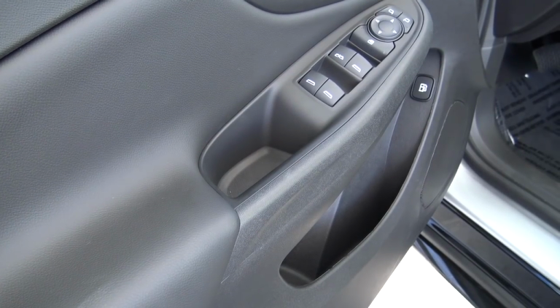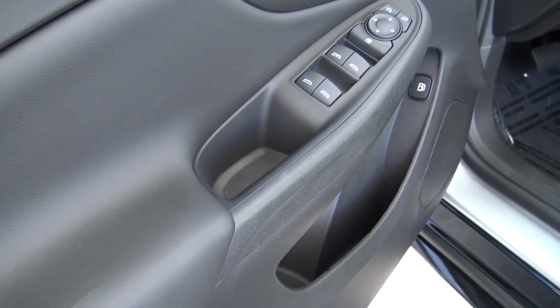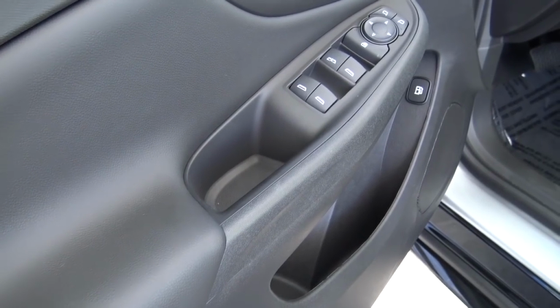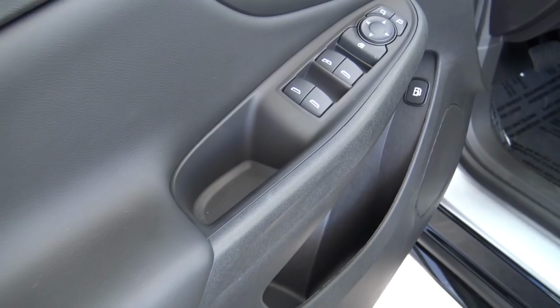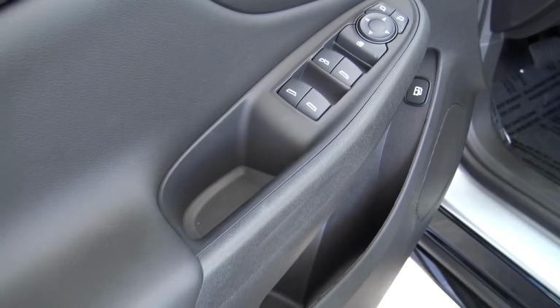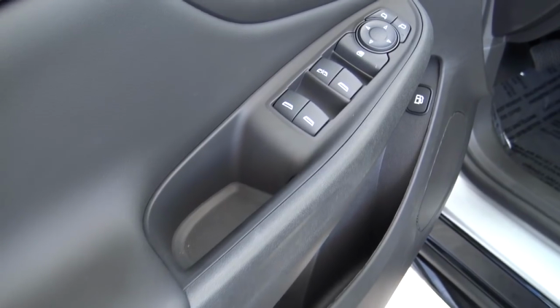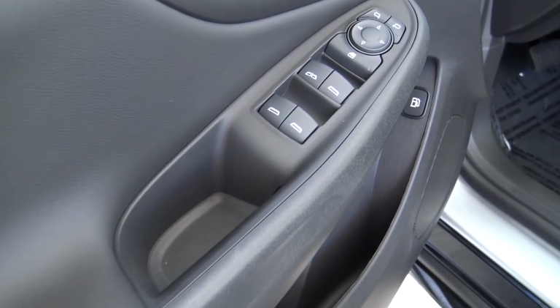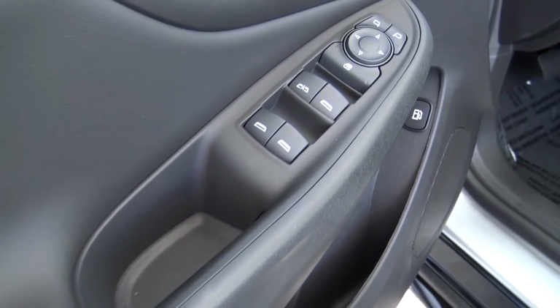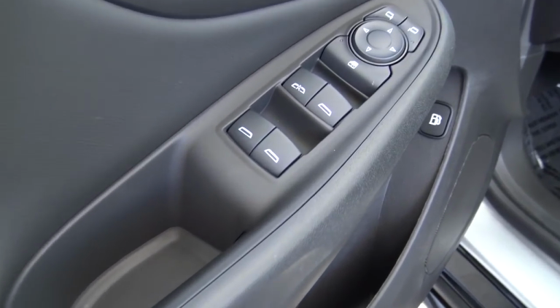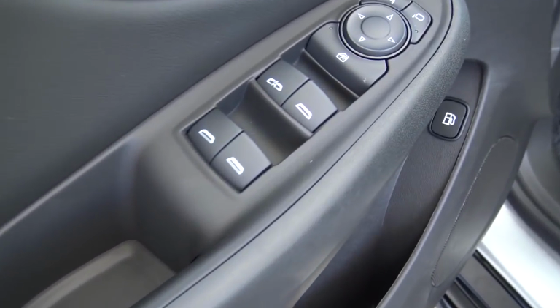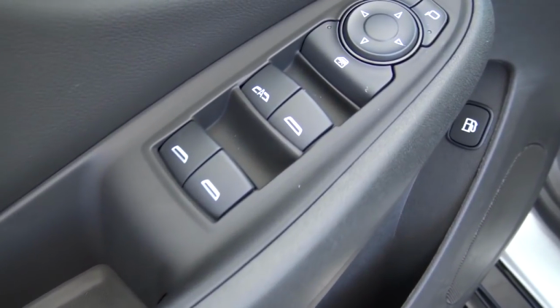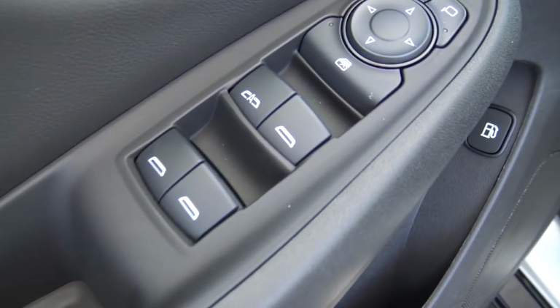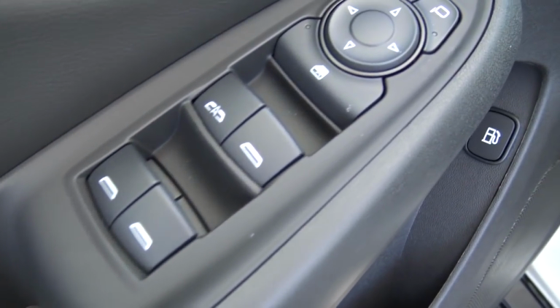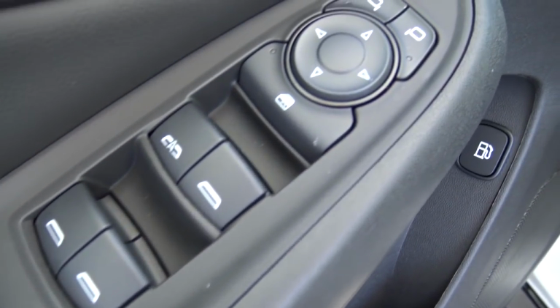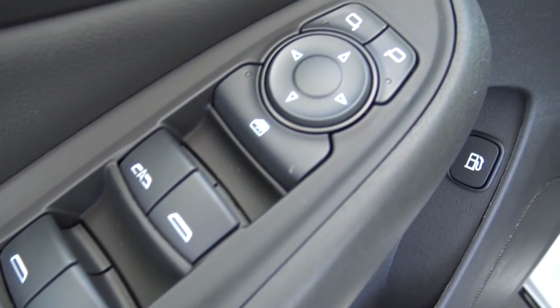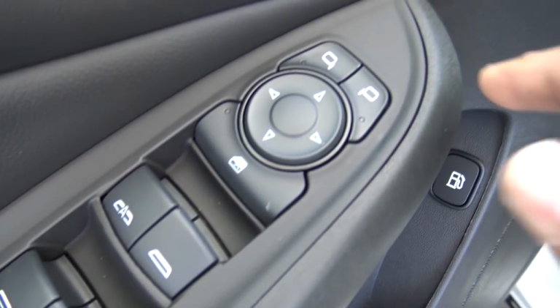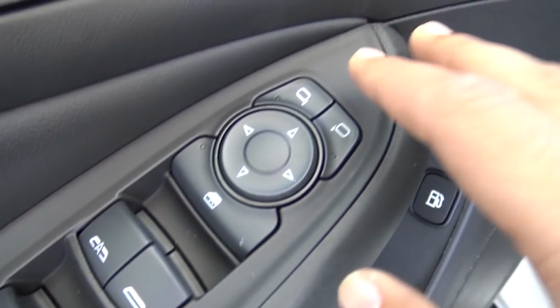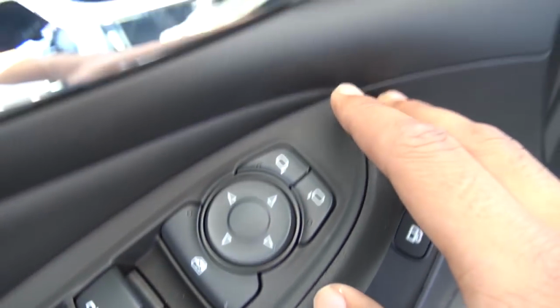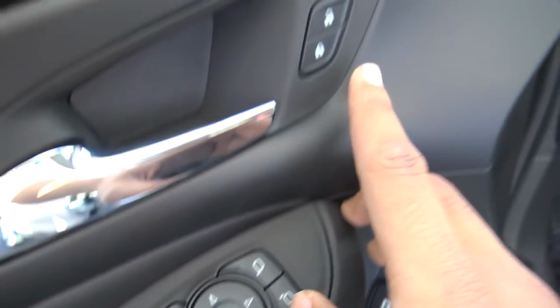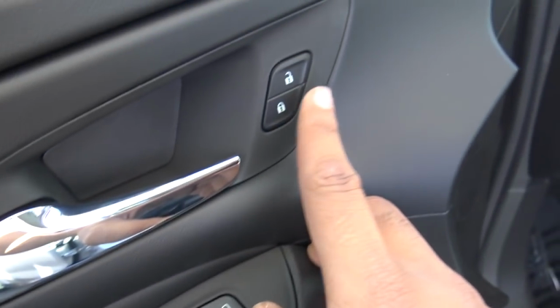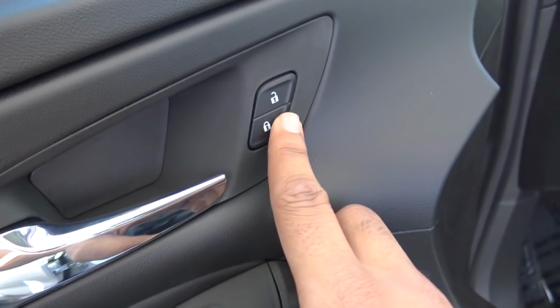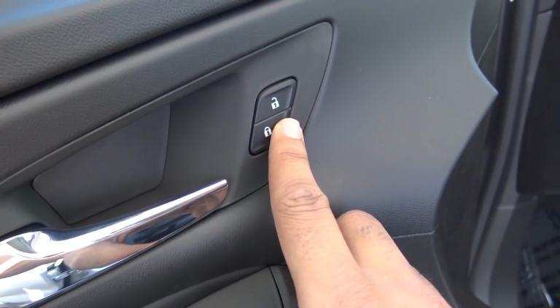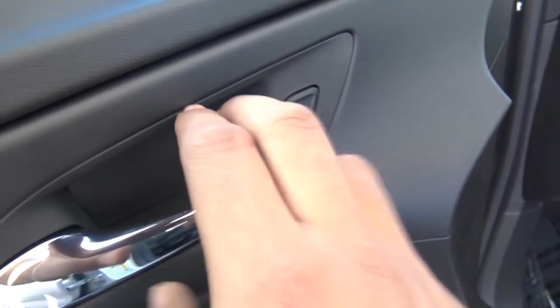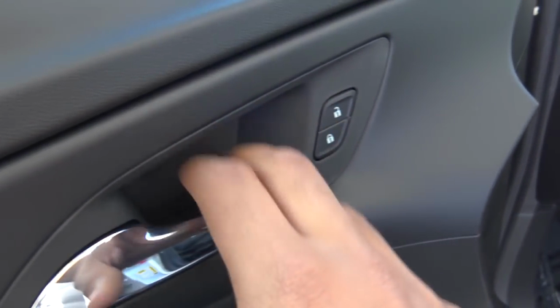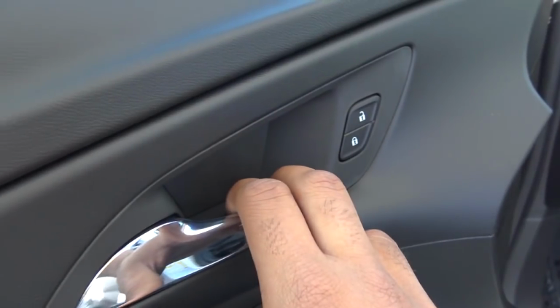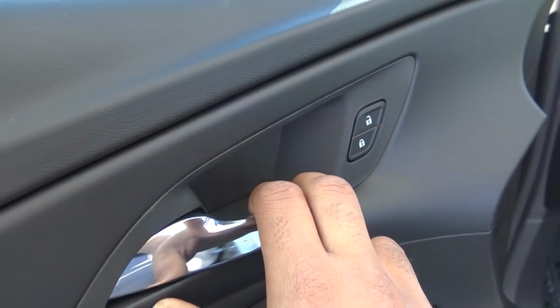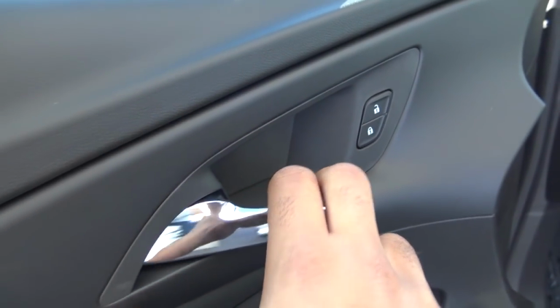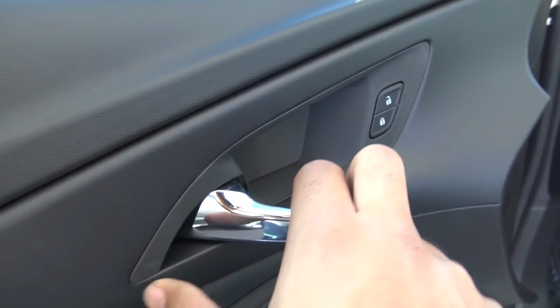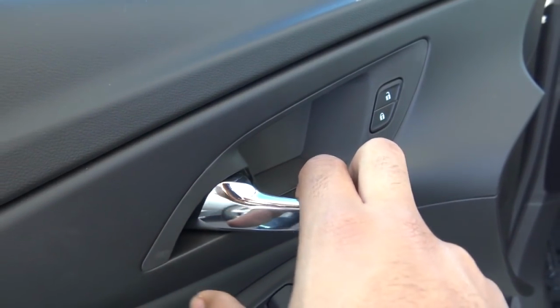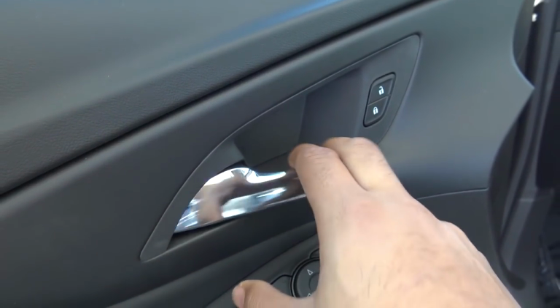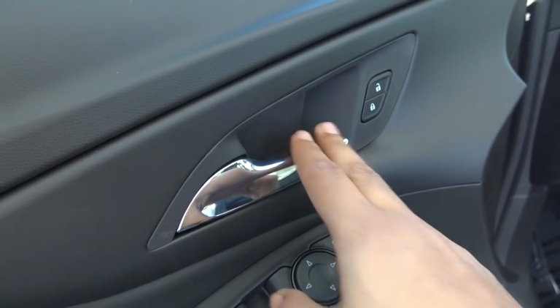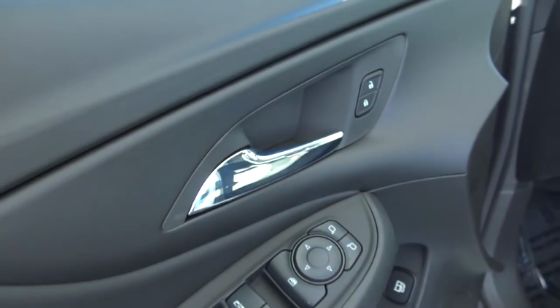Of course, all of your basic powered features are included: power windows, power mirrors, and power door locks. You also have chrome interior door handles.